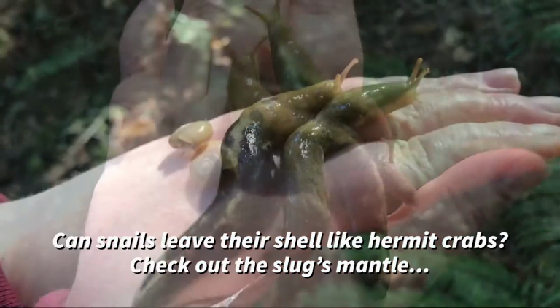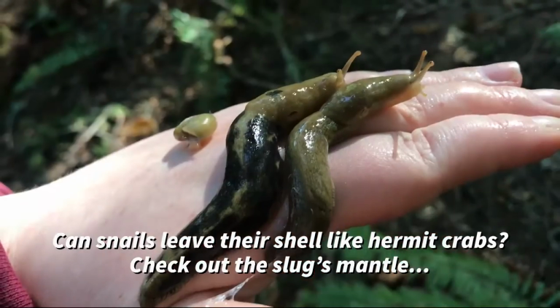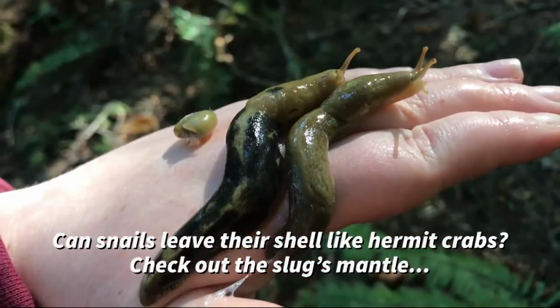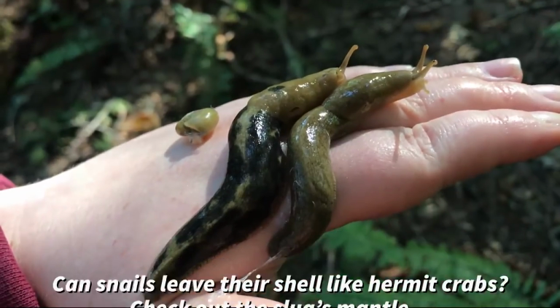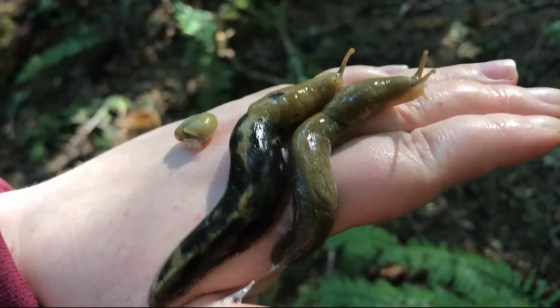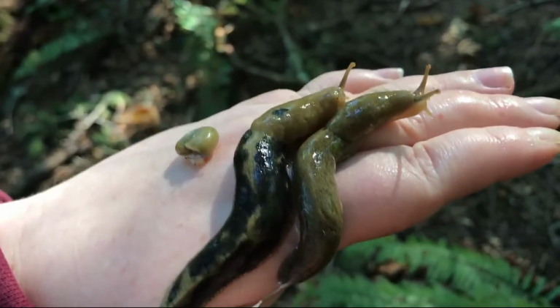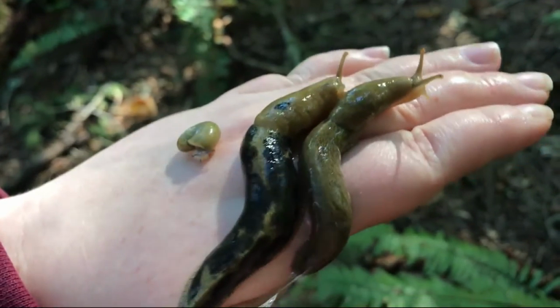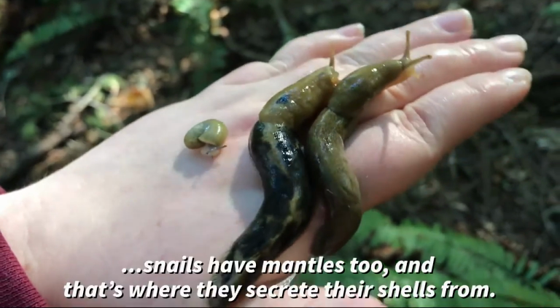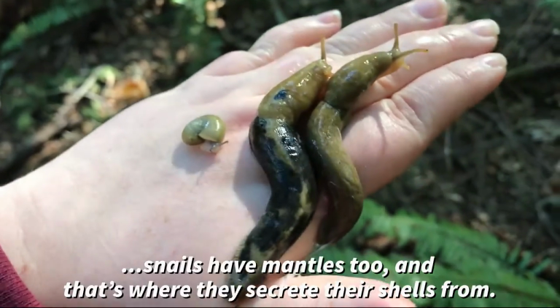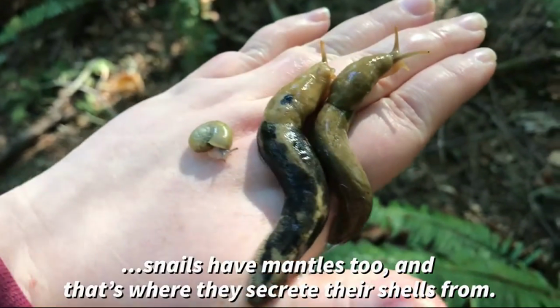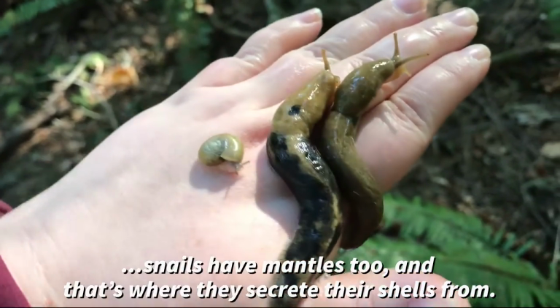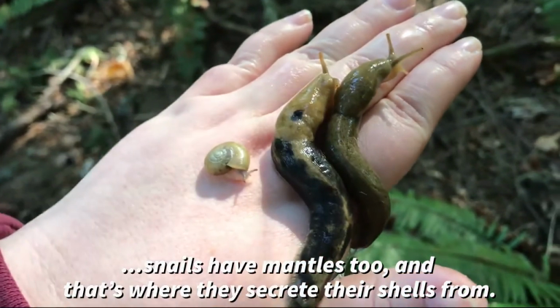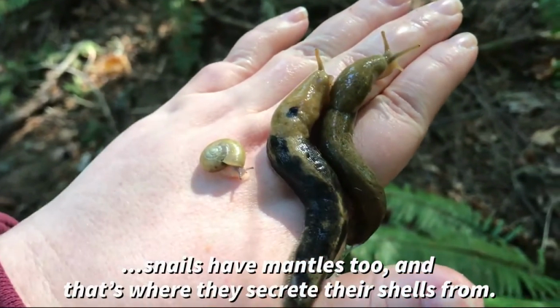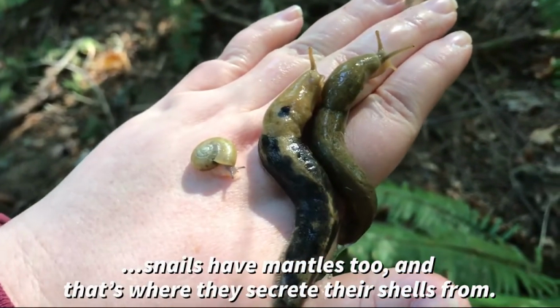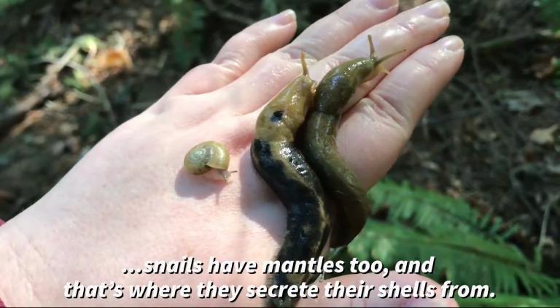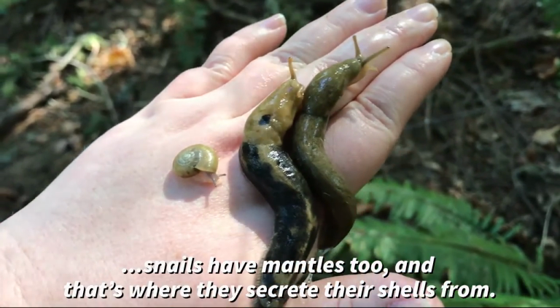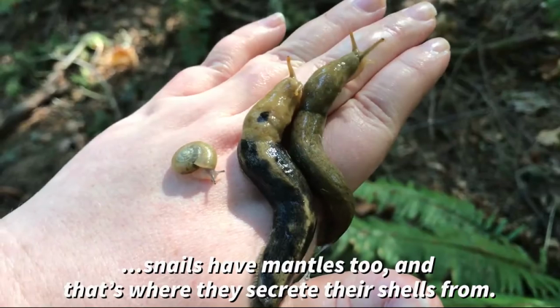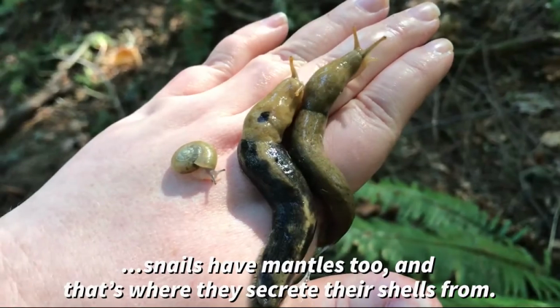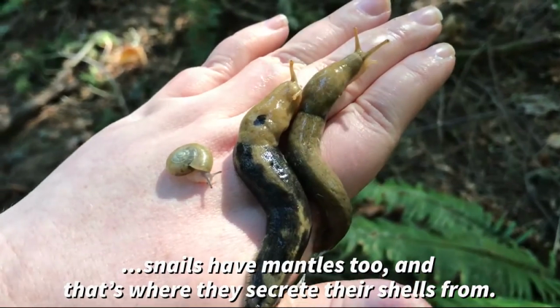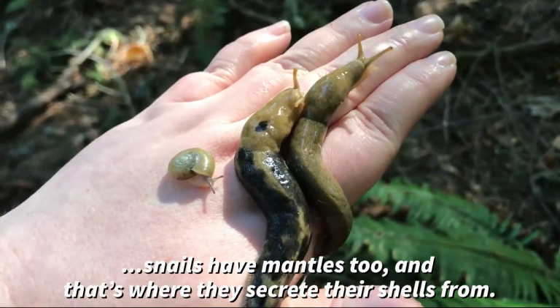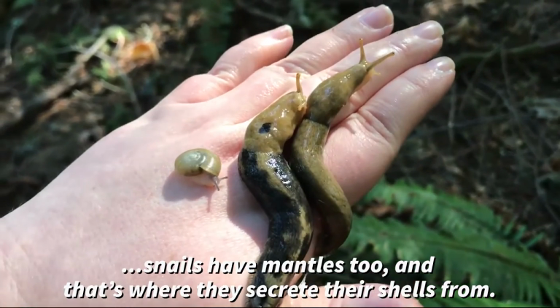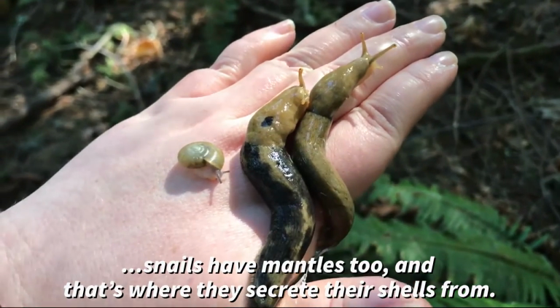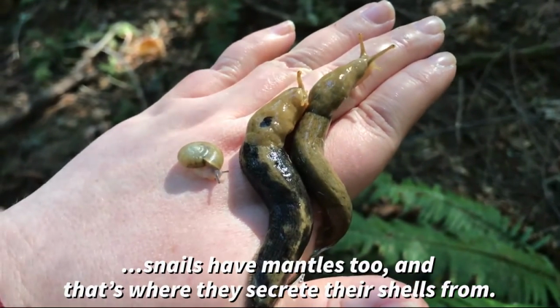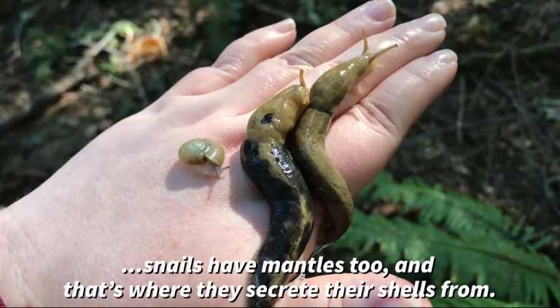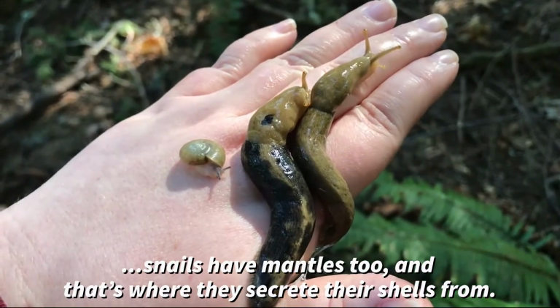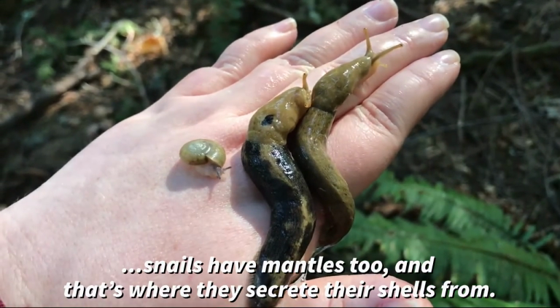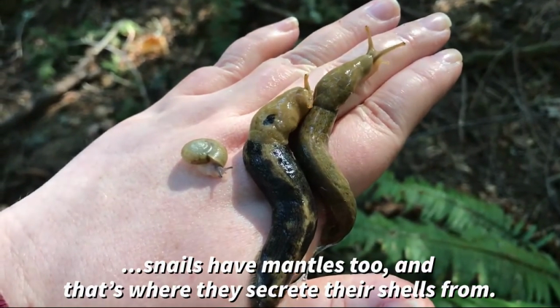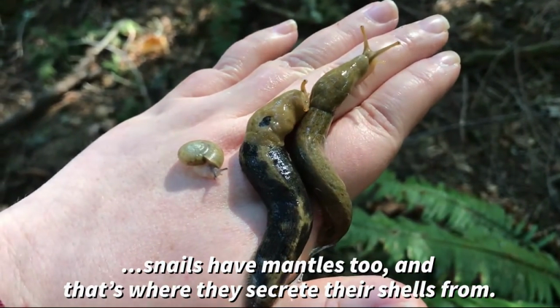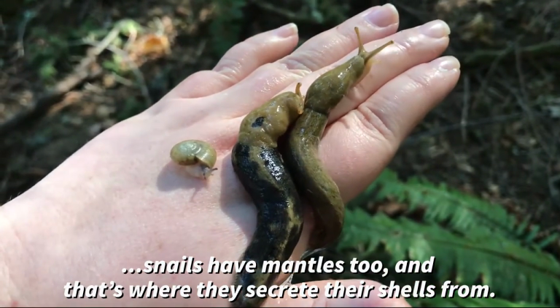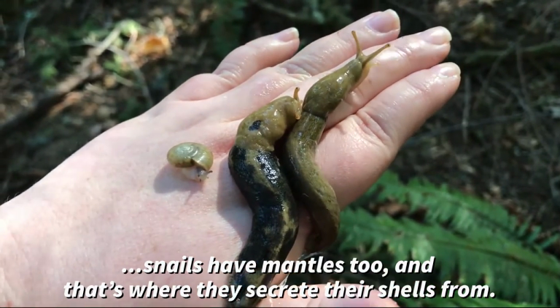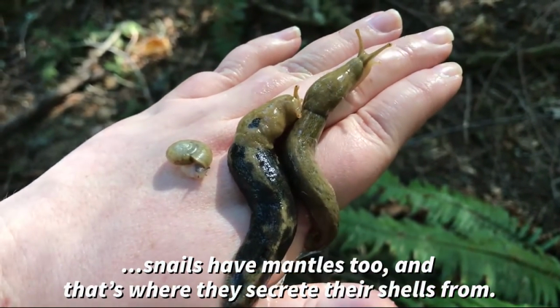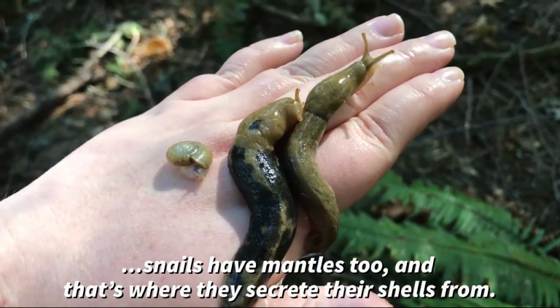Snails actually secrete their shell from their body — they are totally and utterly connected.